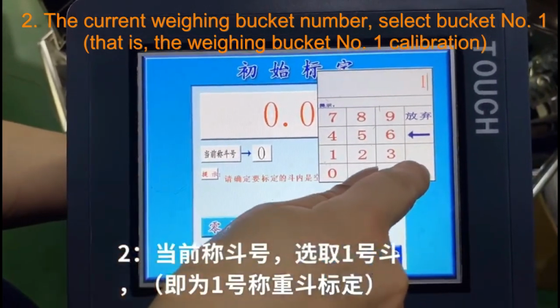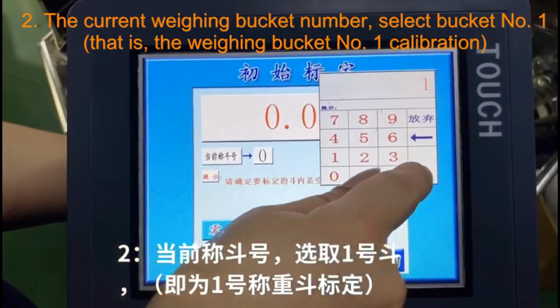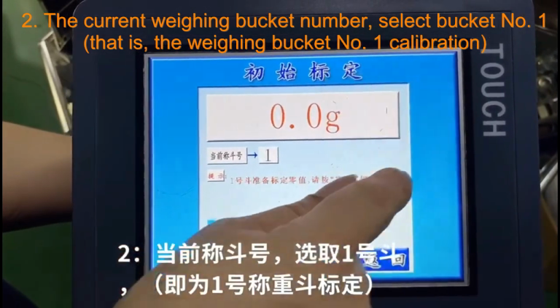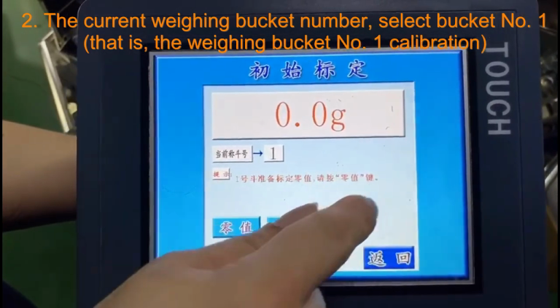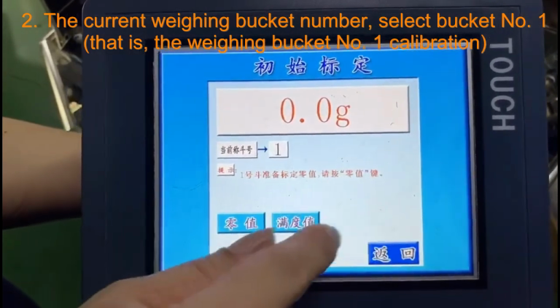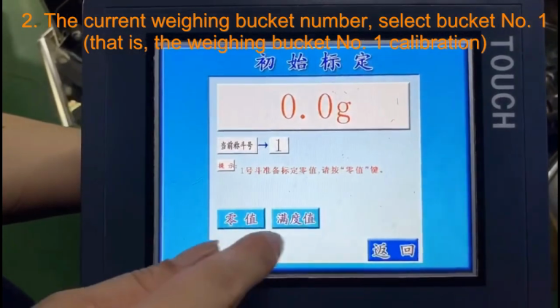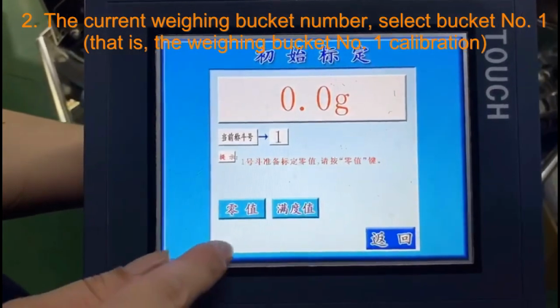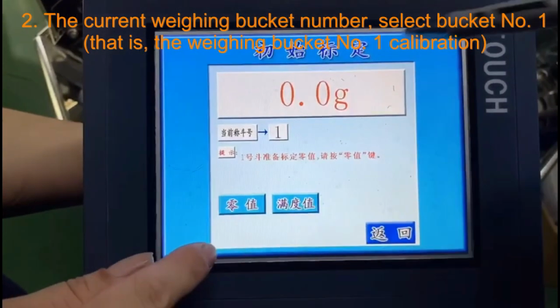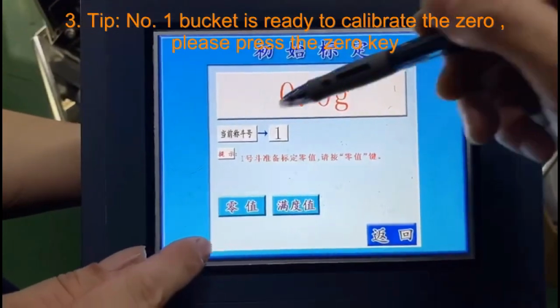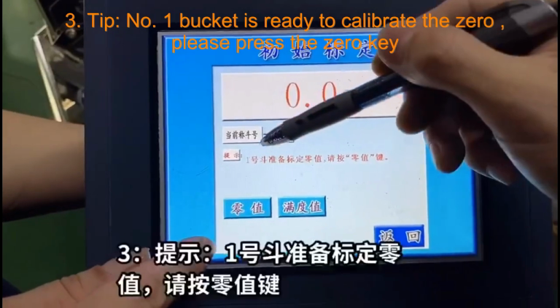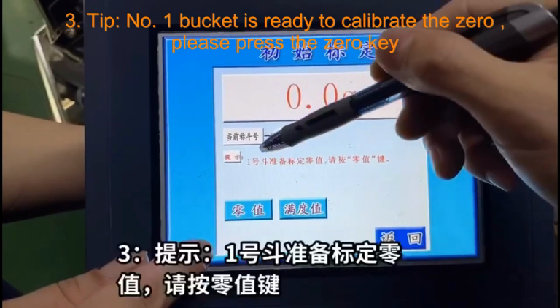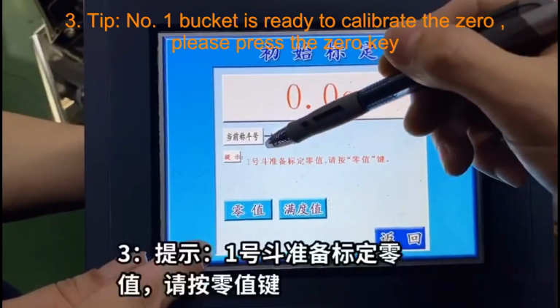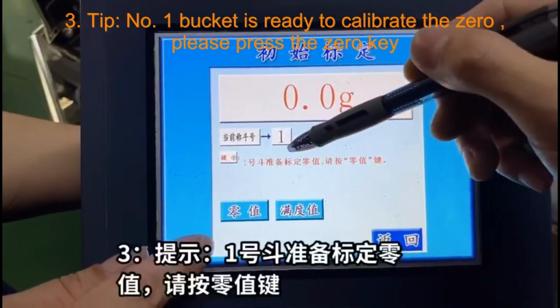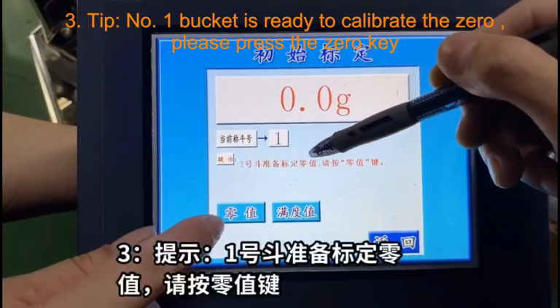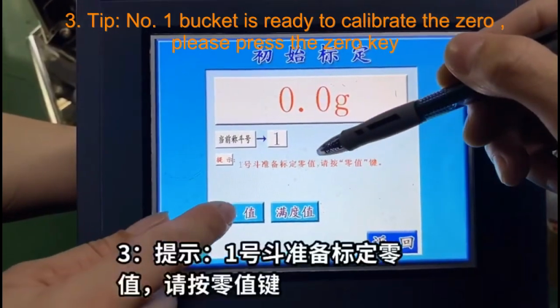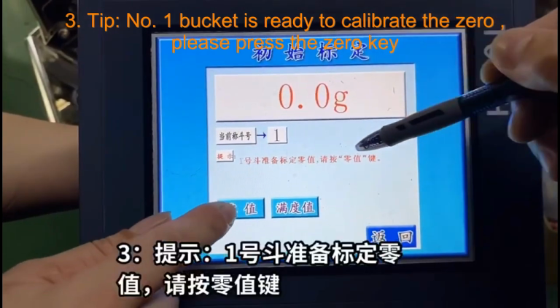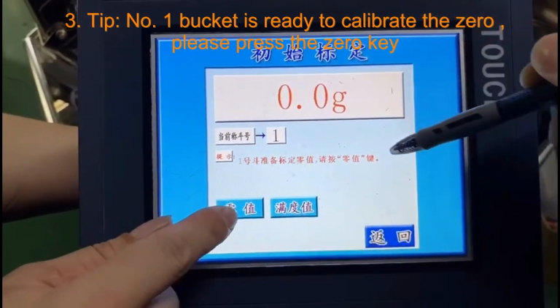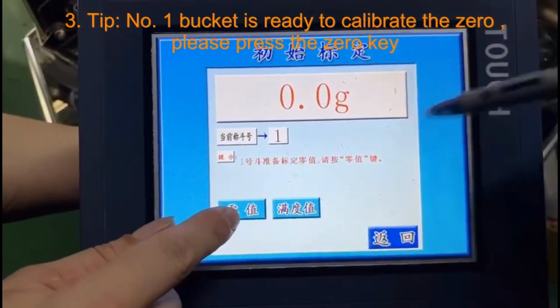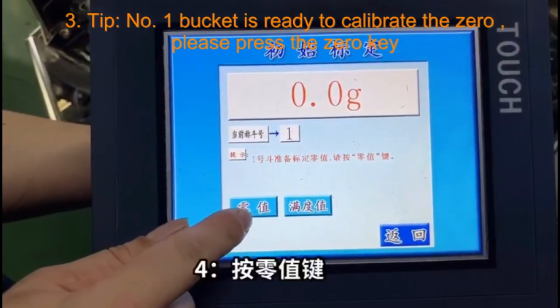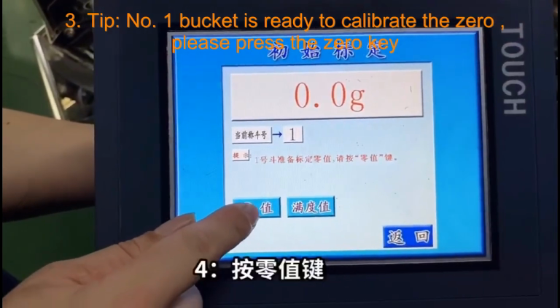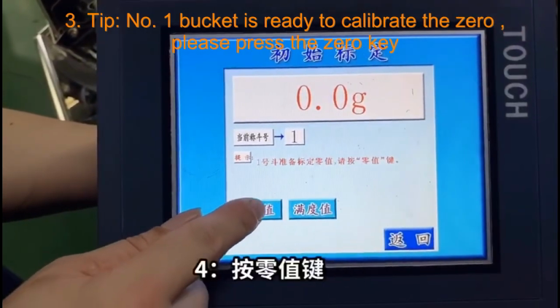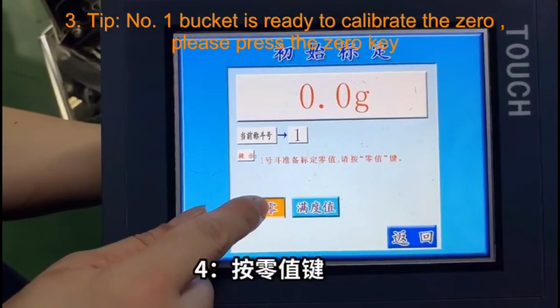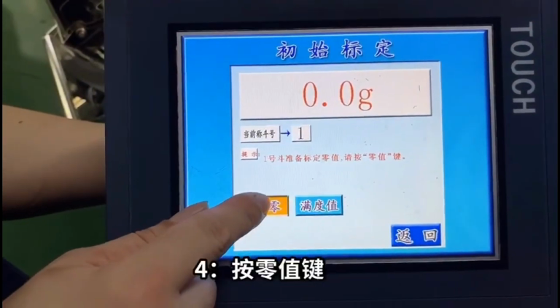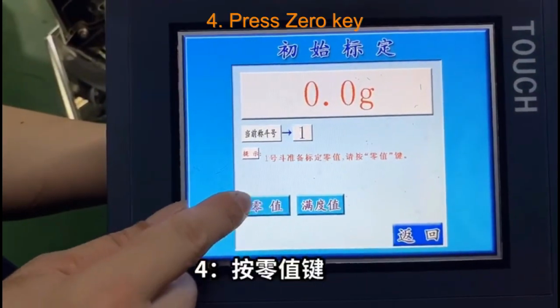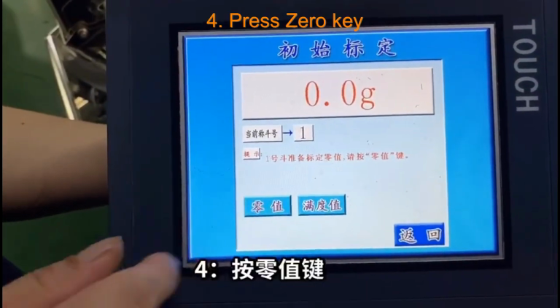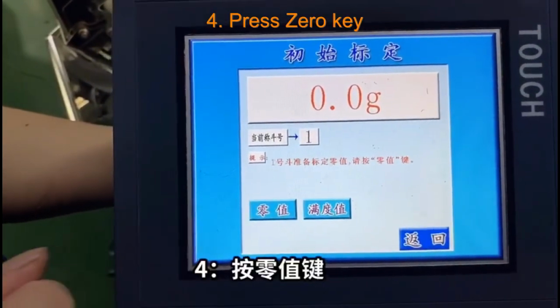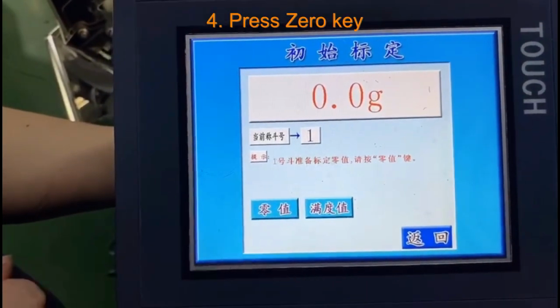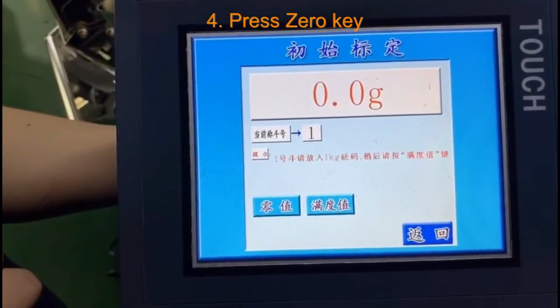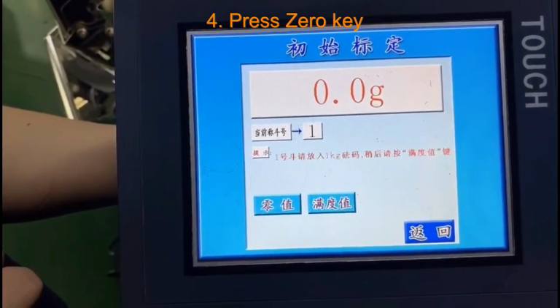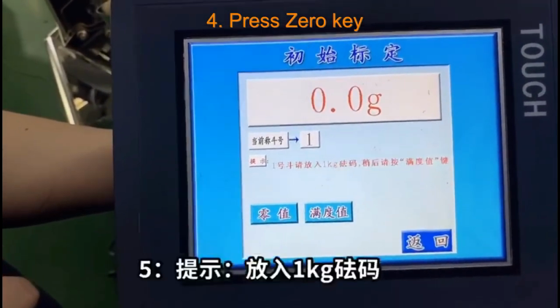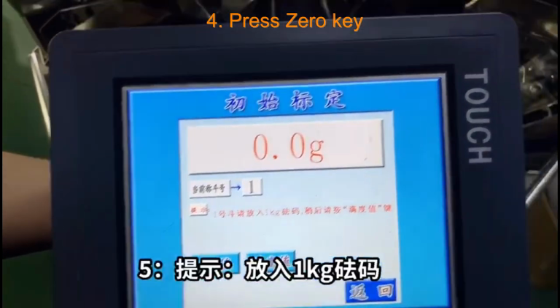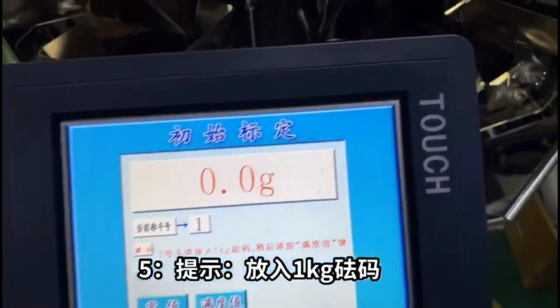E calibration. Step 3, tip: Please press the zero key. Step 4: Press the zero key.